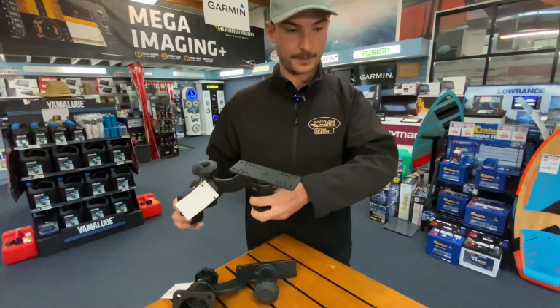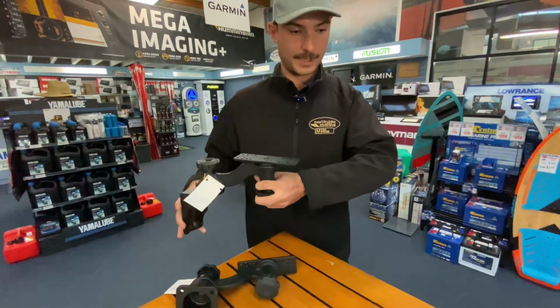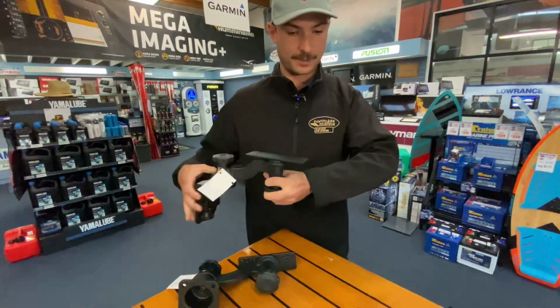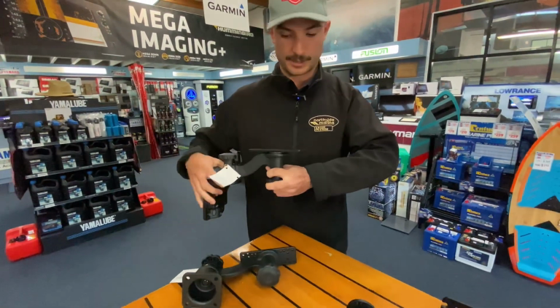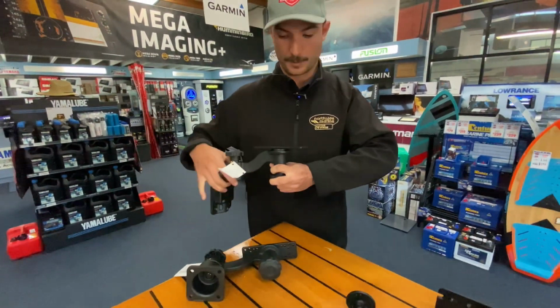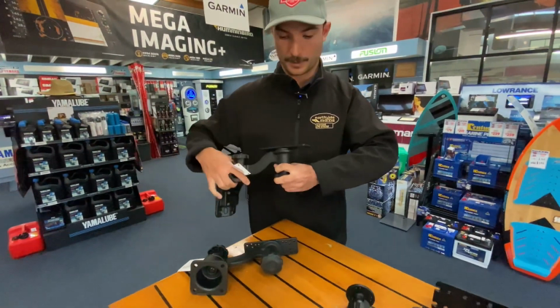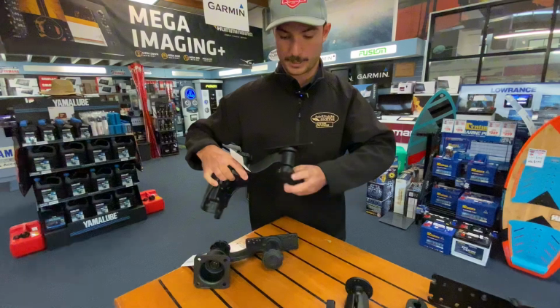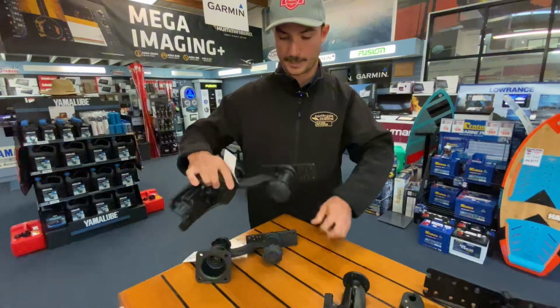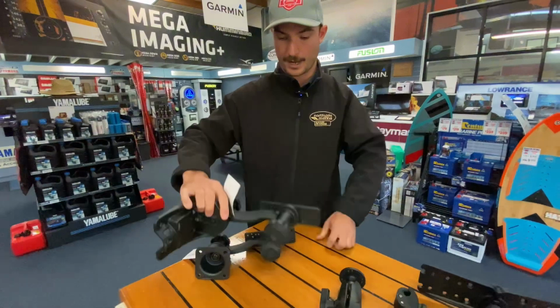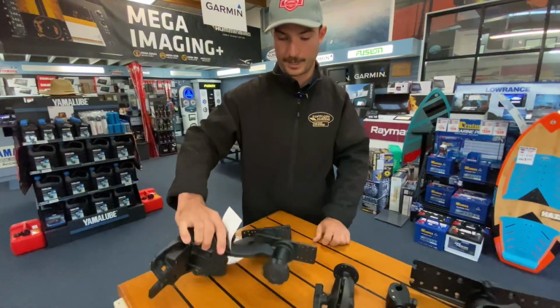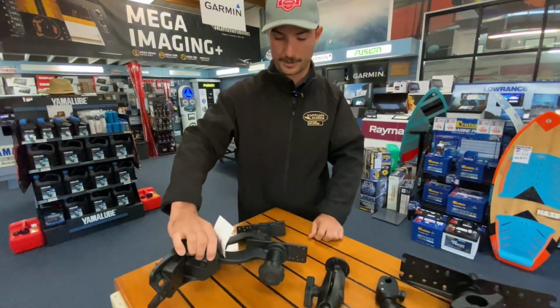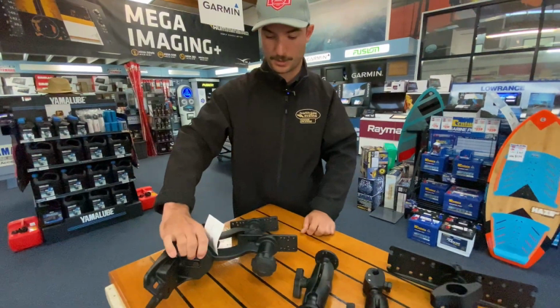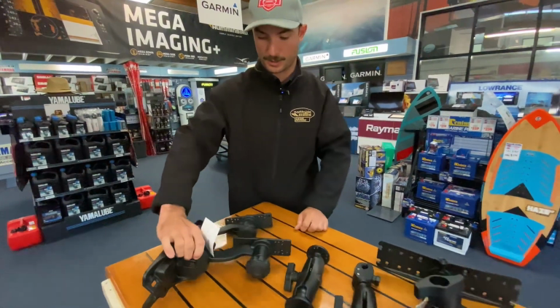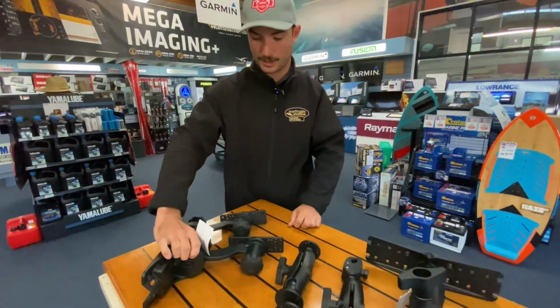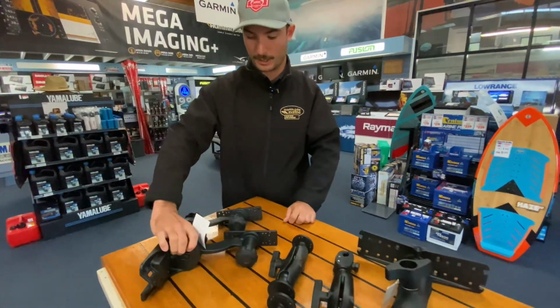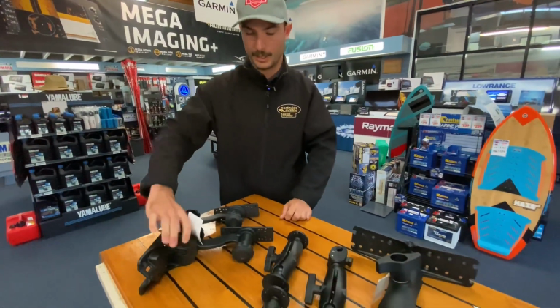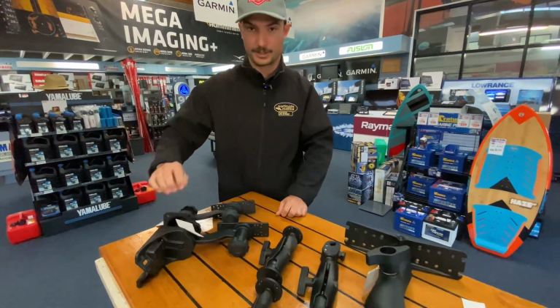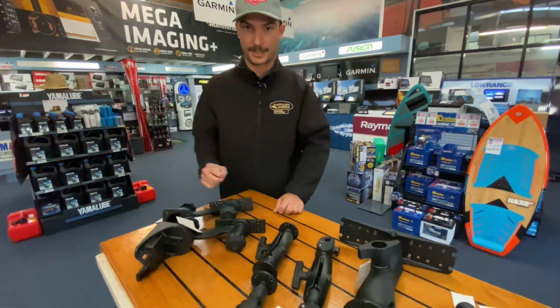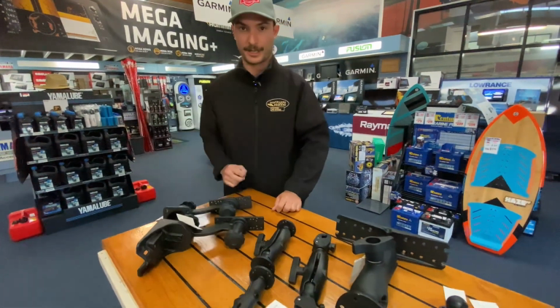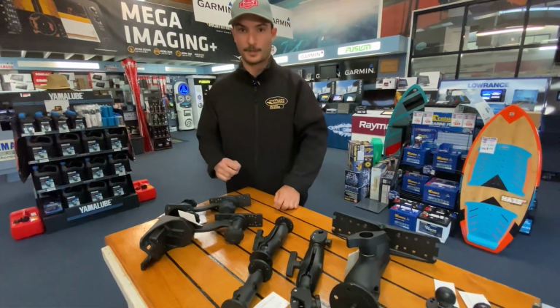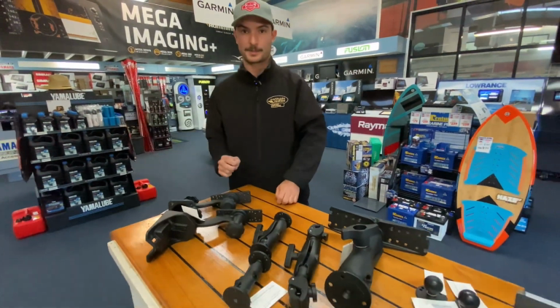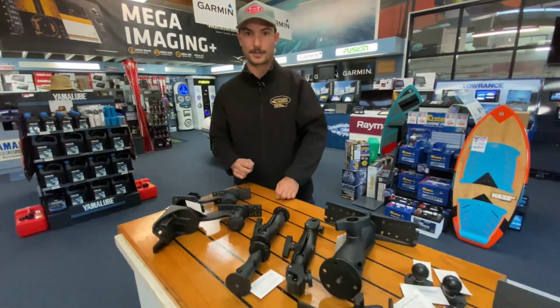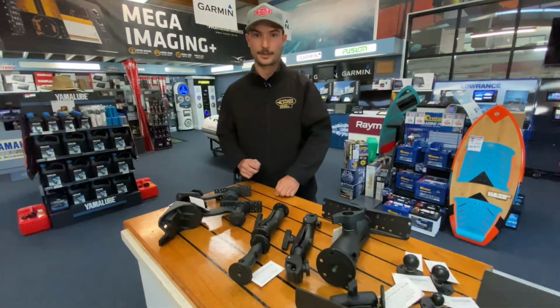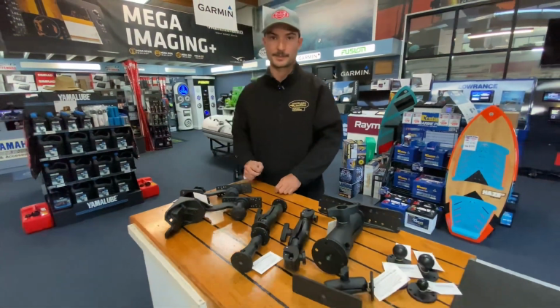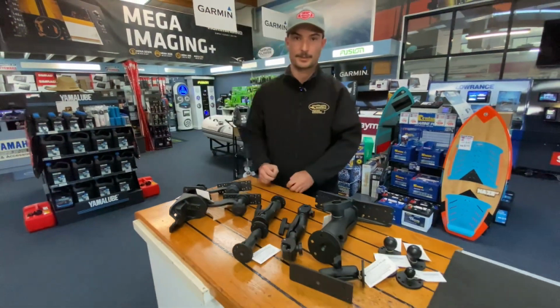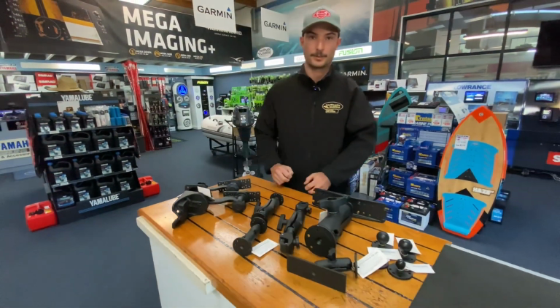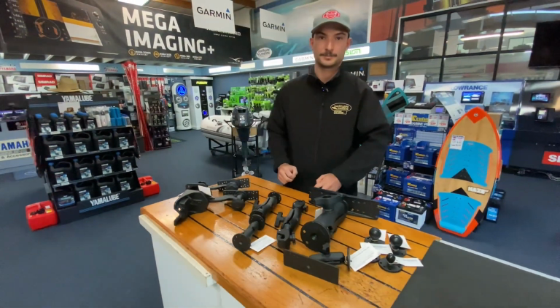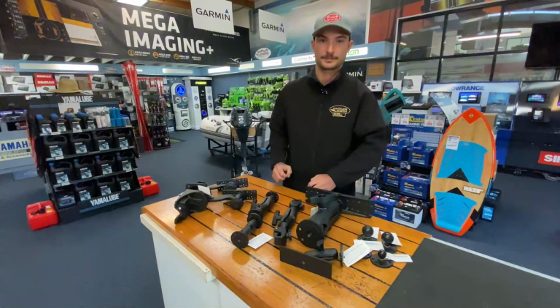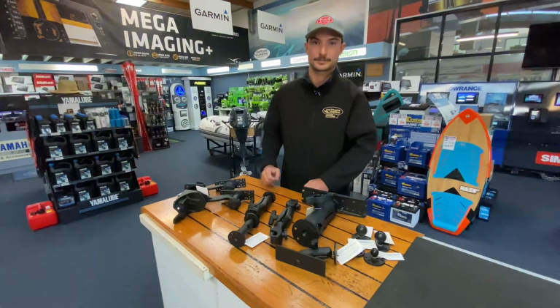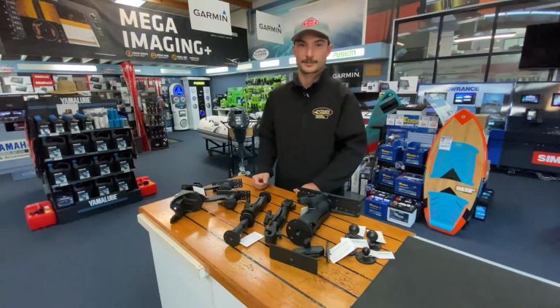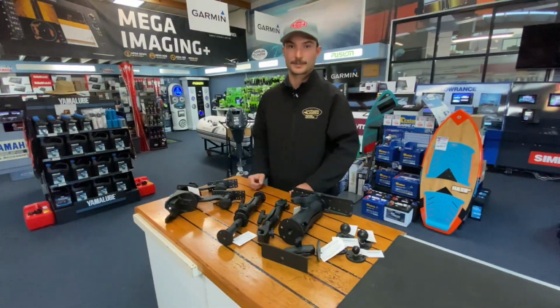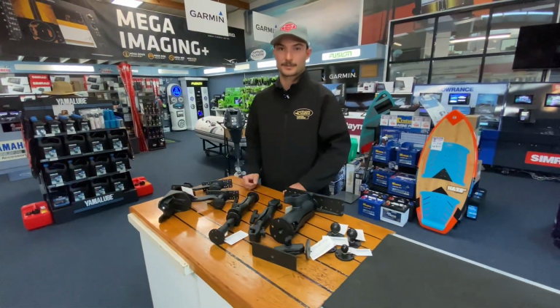These are just some of the ones we carry here in stock, so check out our website or give us a call.